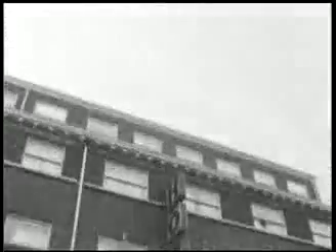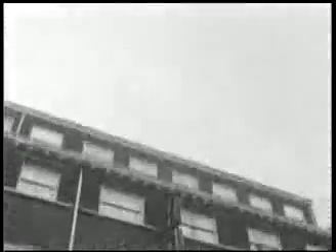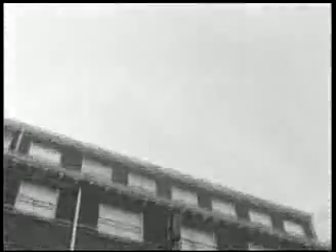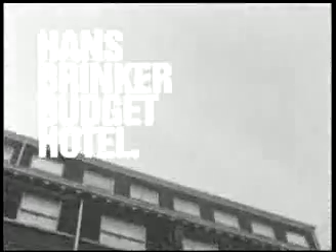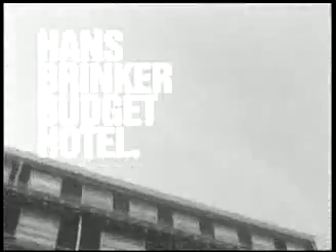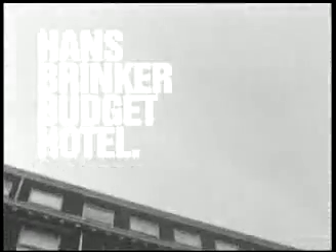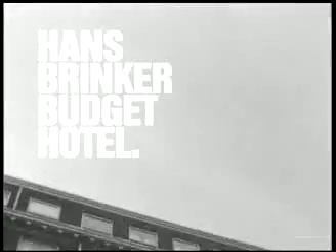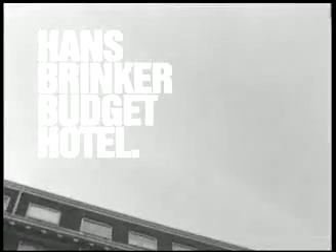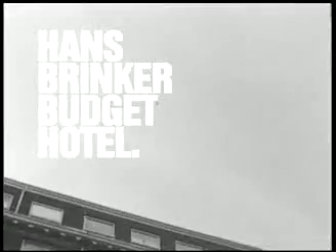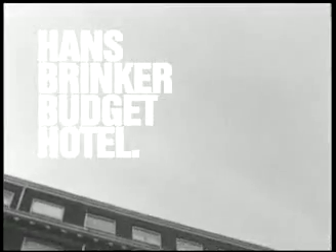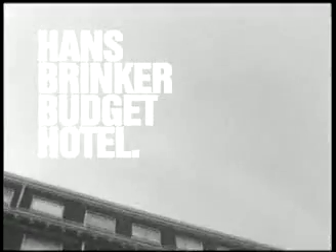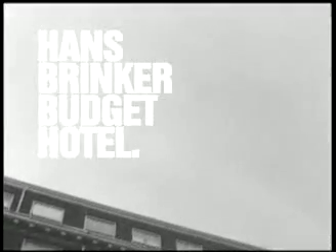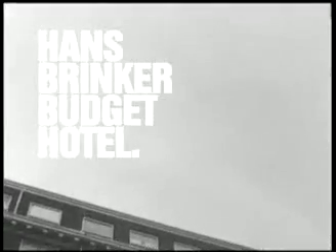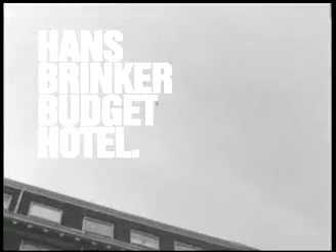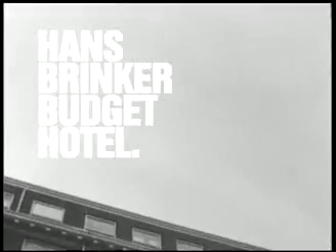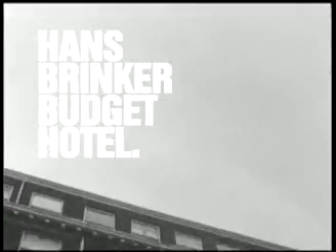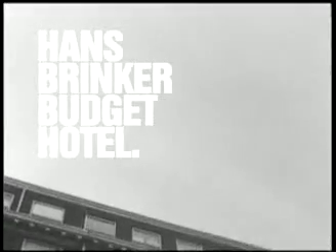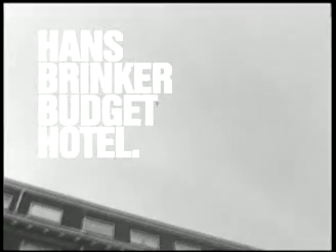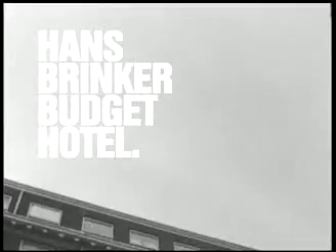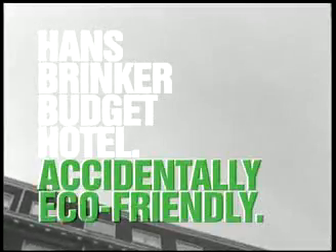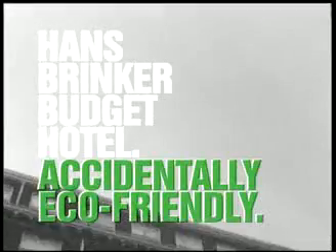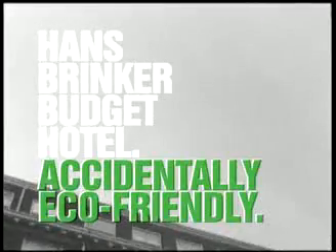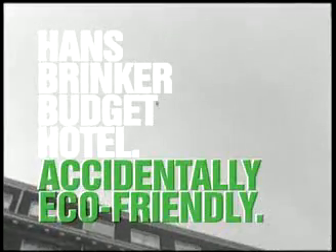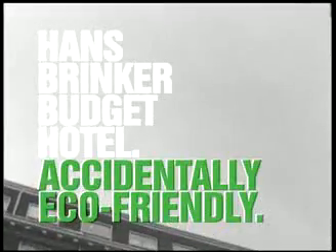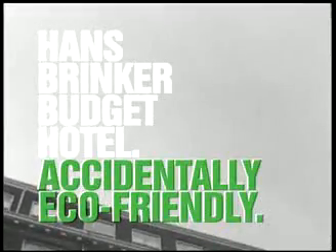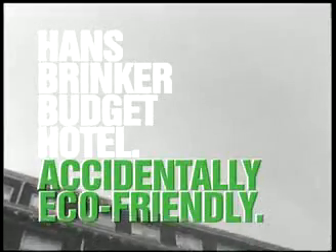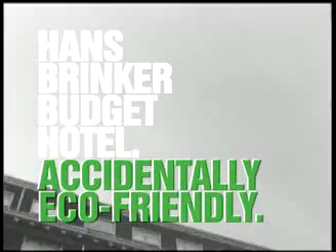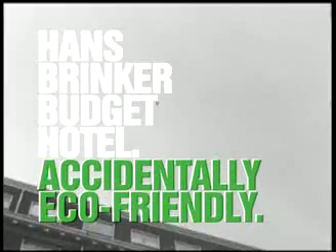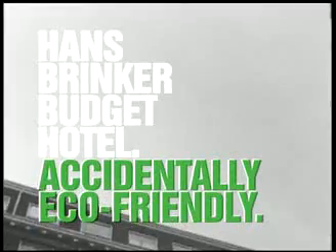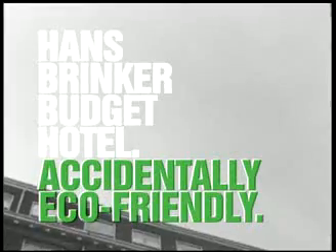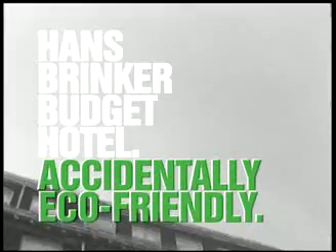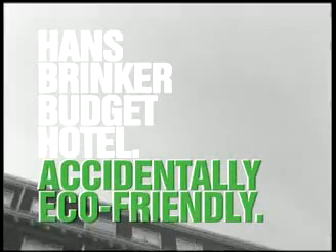Welcome to the Hans Brinker Budget Hotel, Amsterdam. Accidentally eco-friendly.